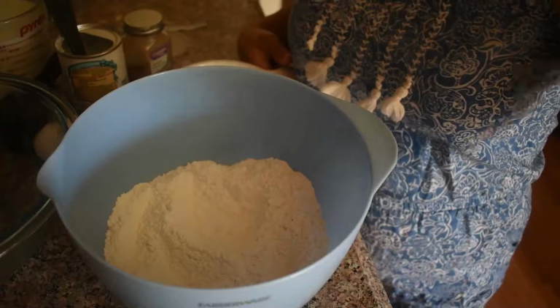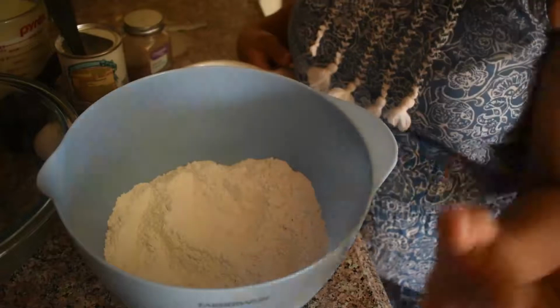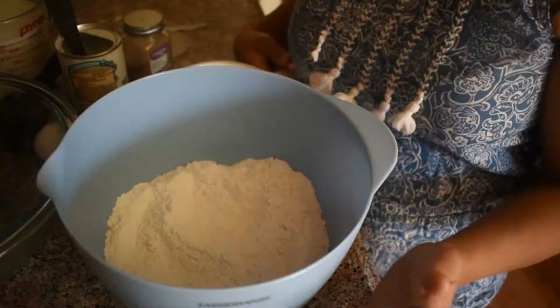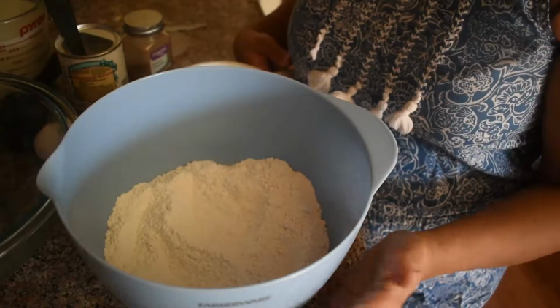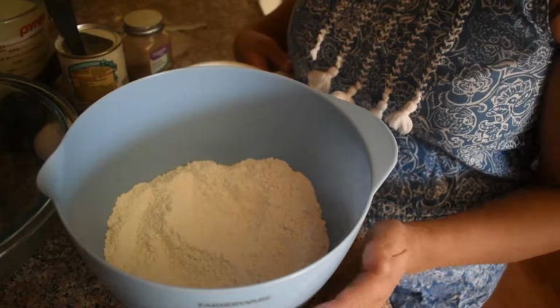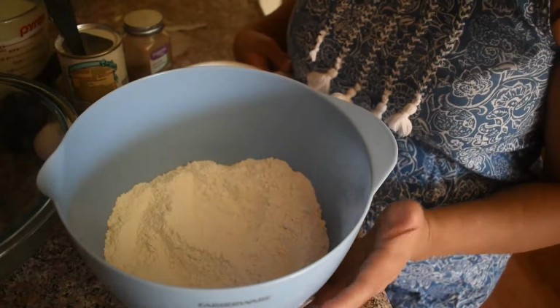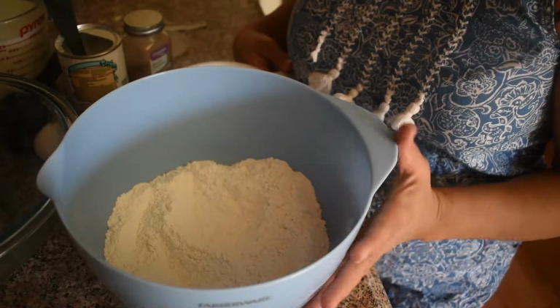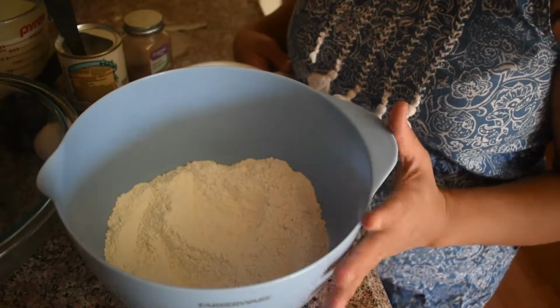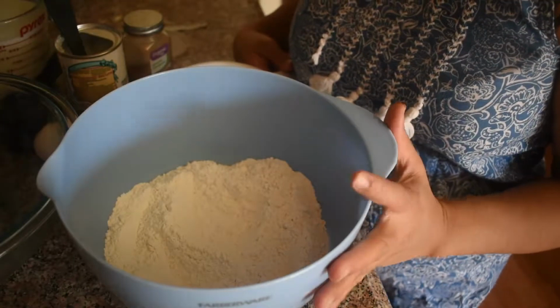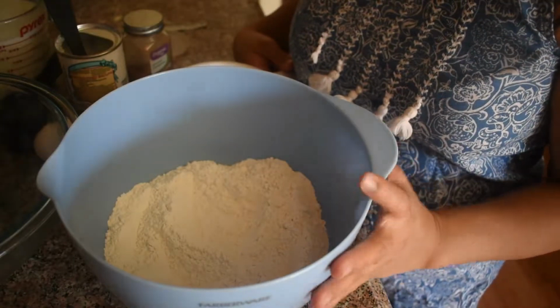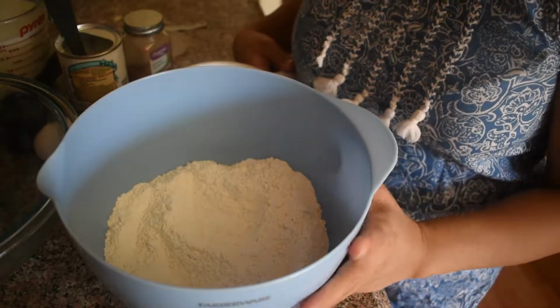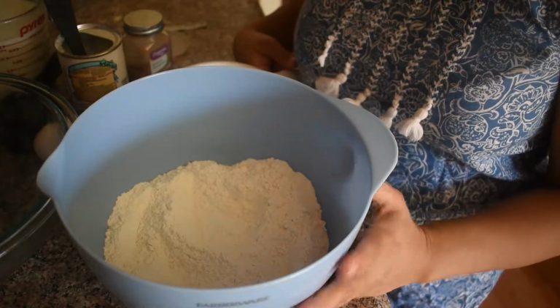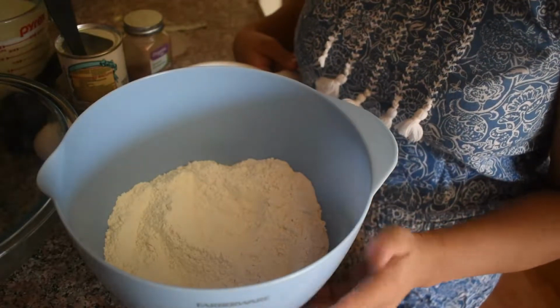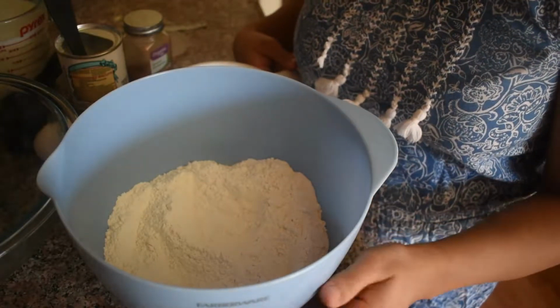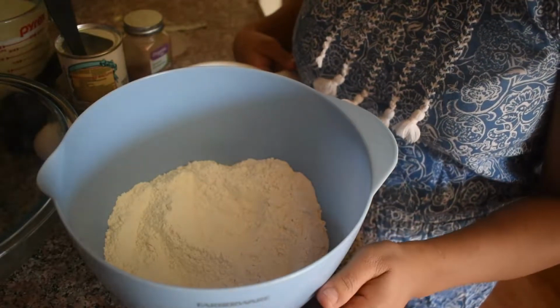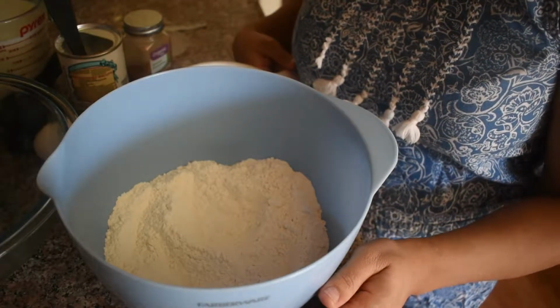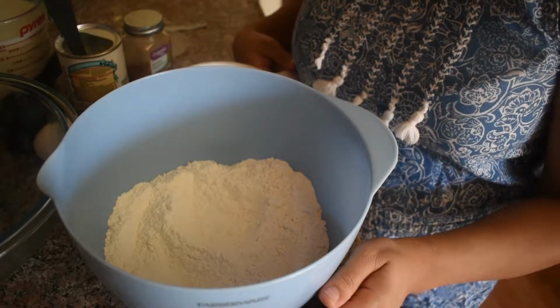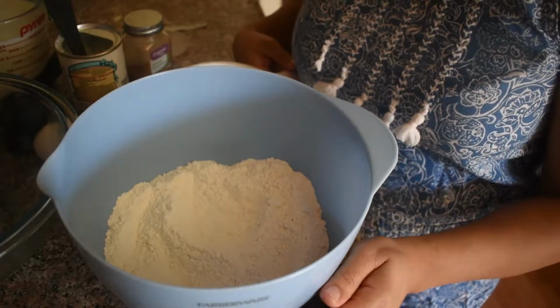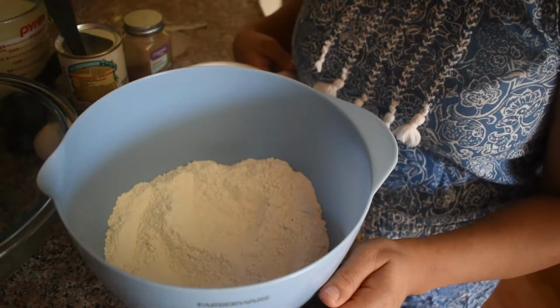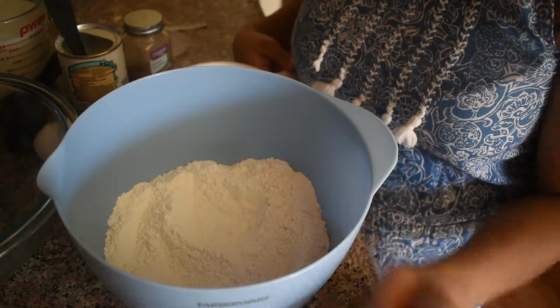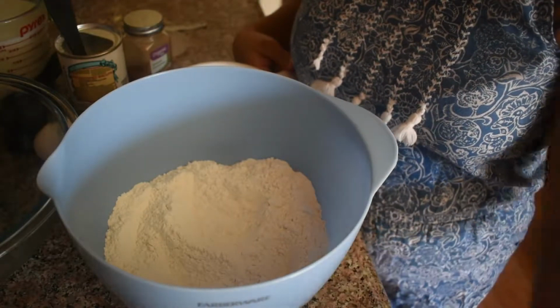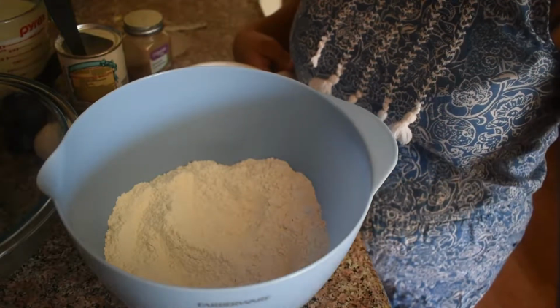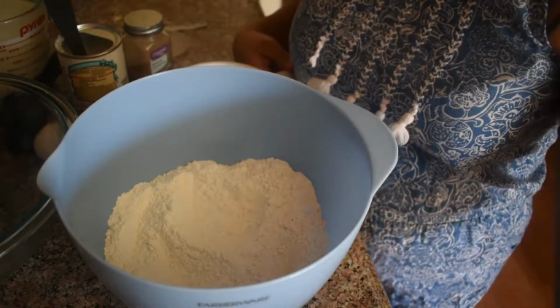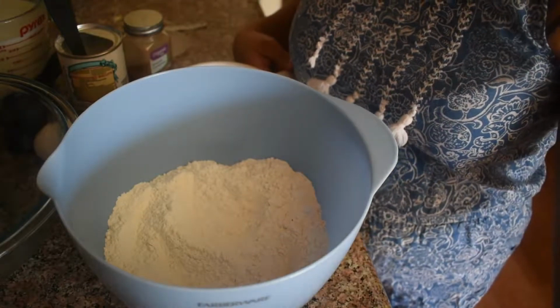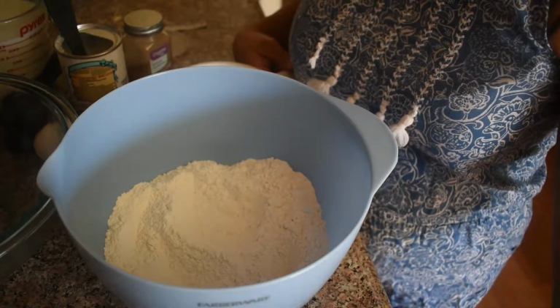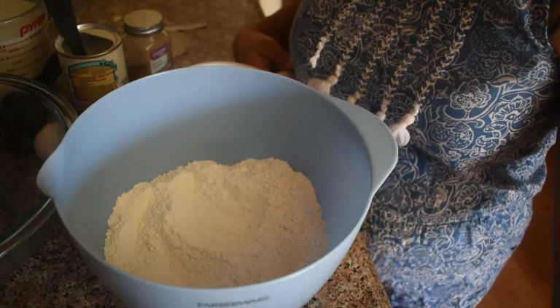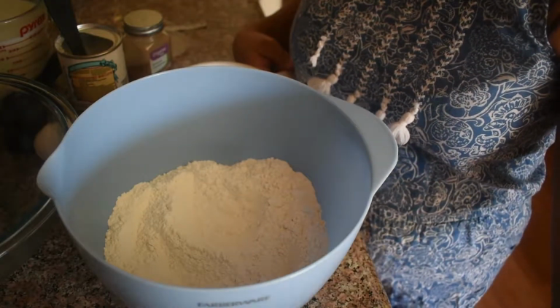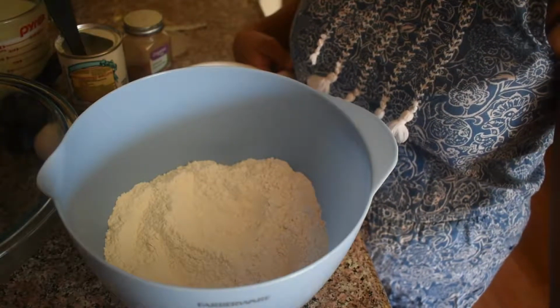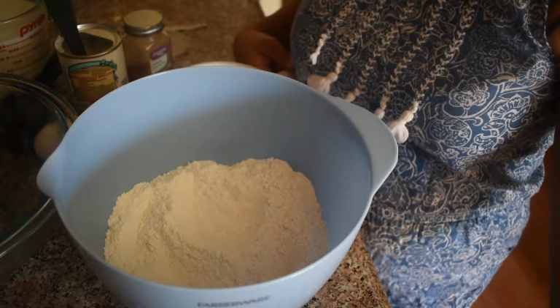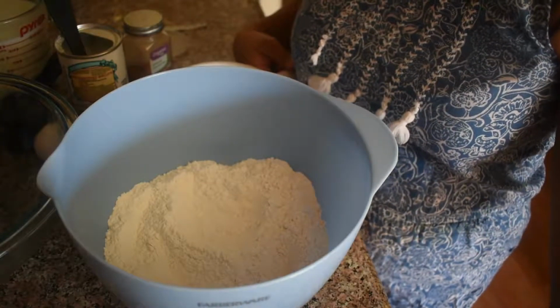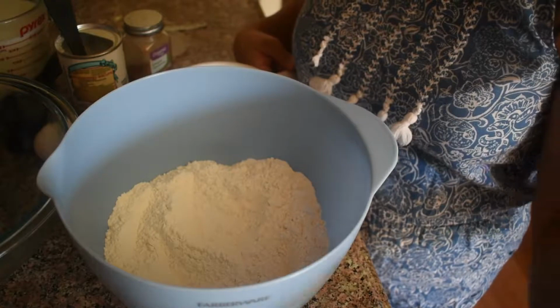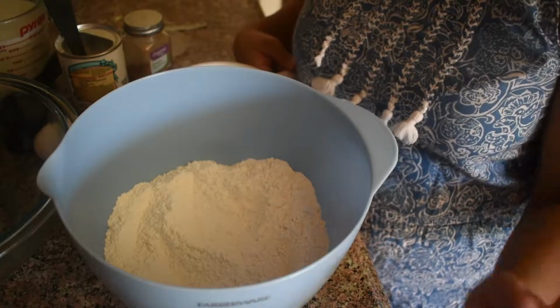Hello guys, welcome again to my channel. Today, I'm going to make fluffy cinnamon pancakes.